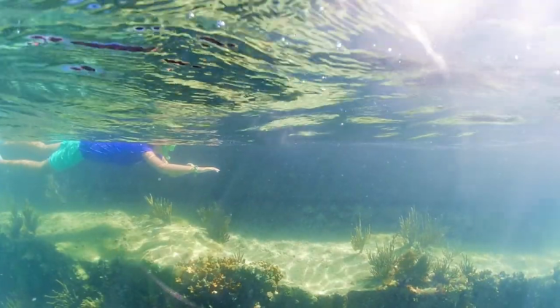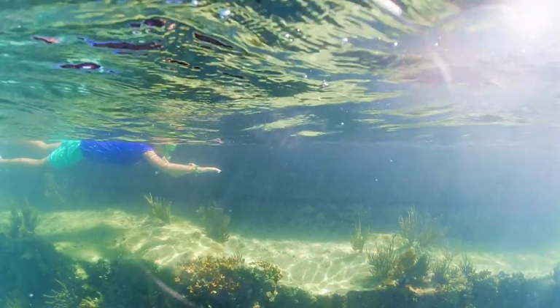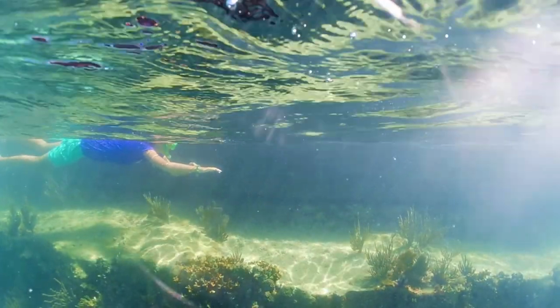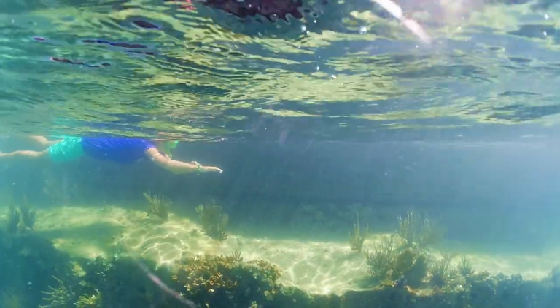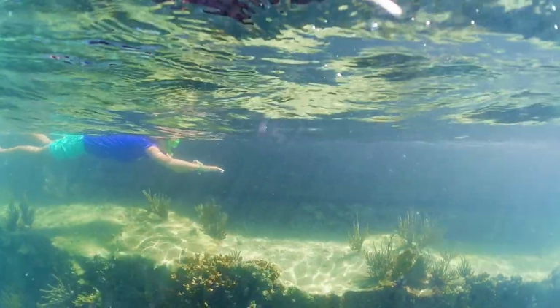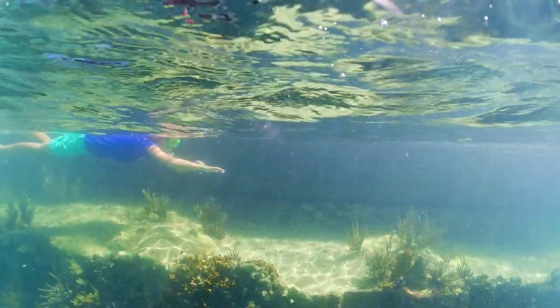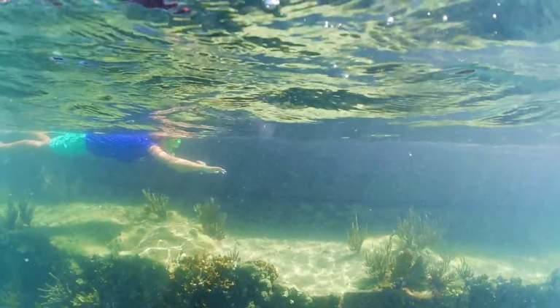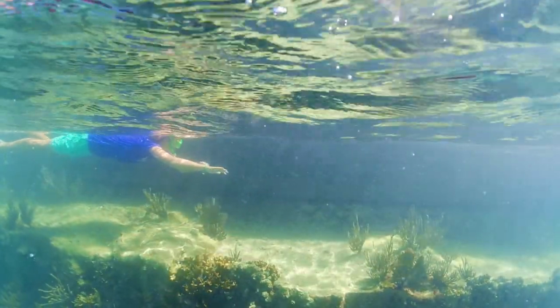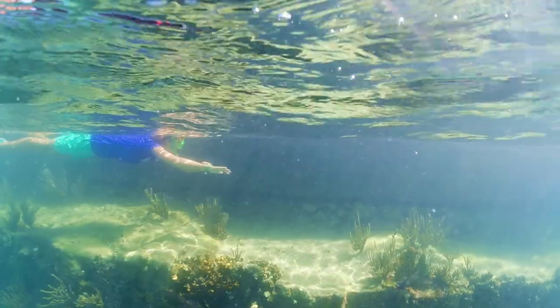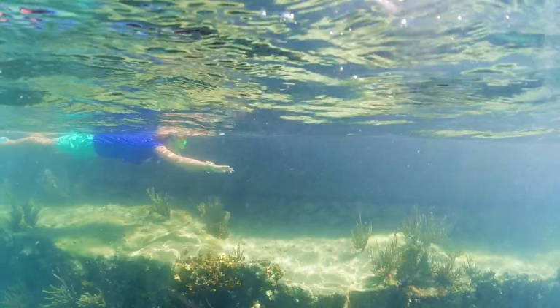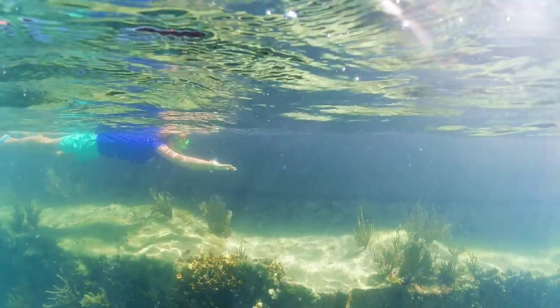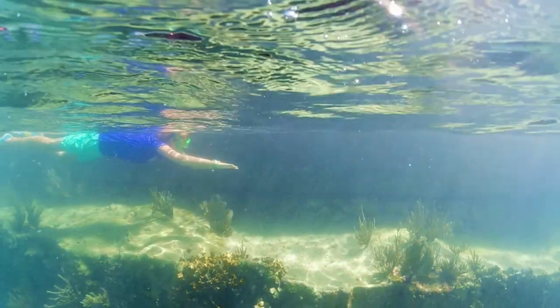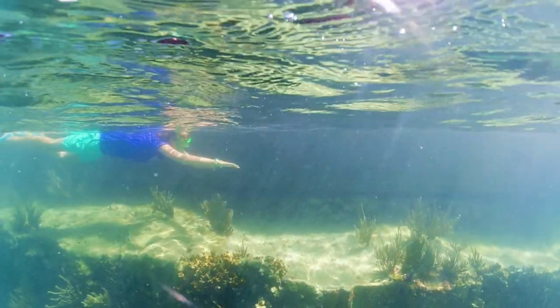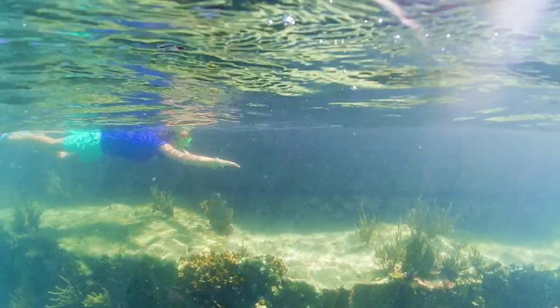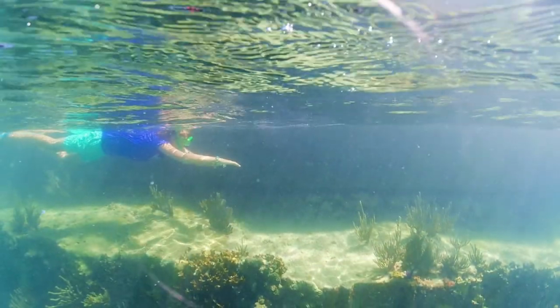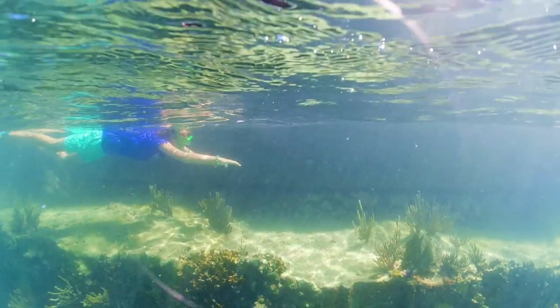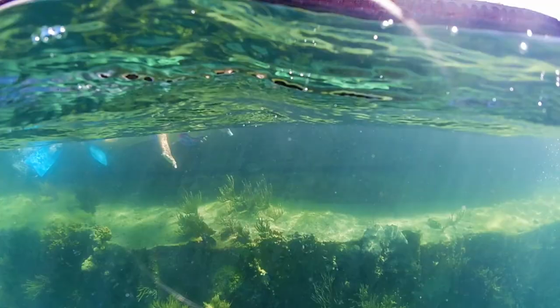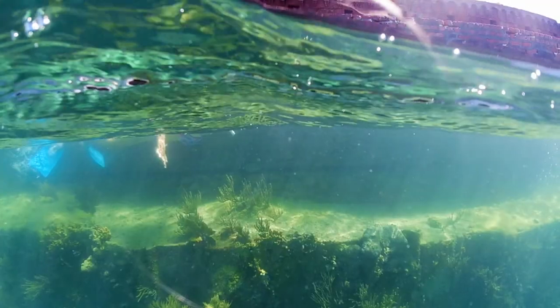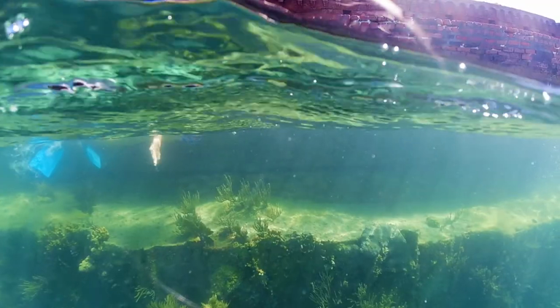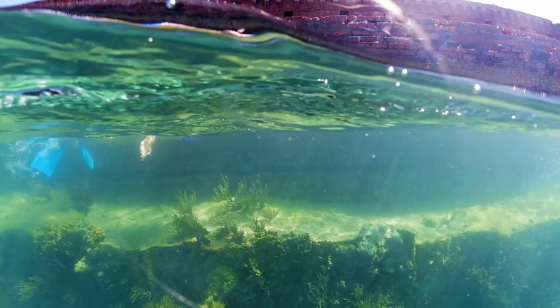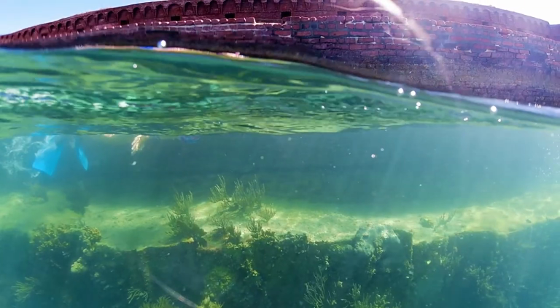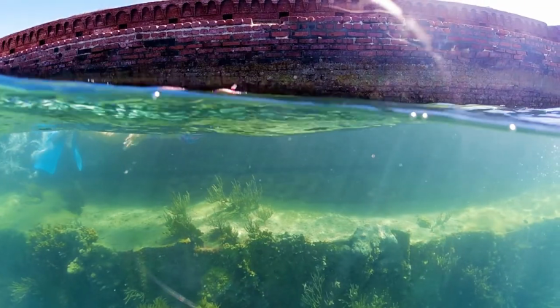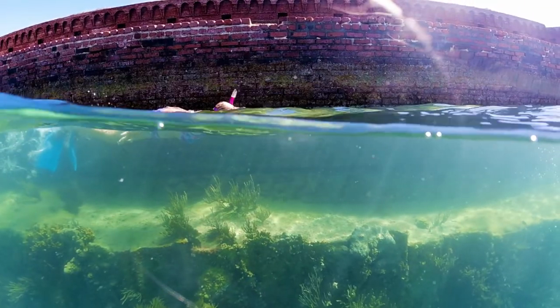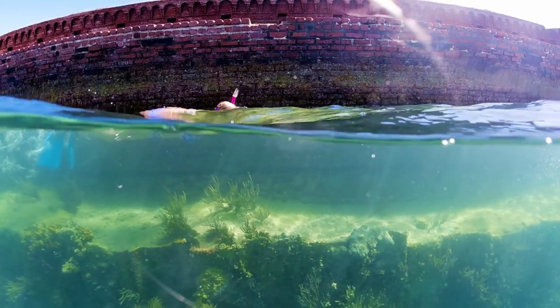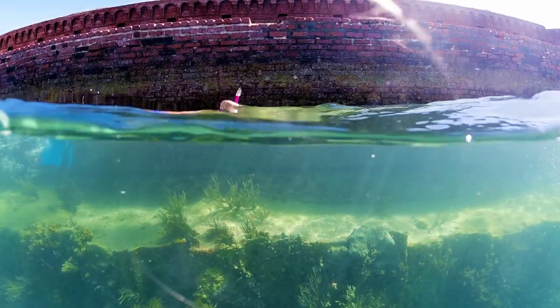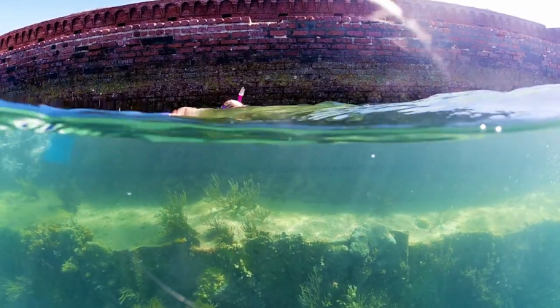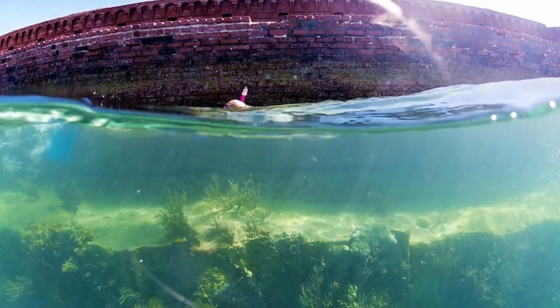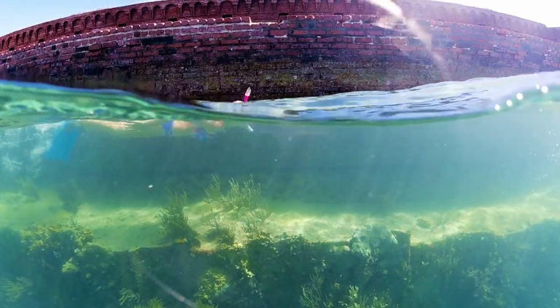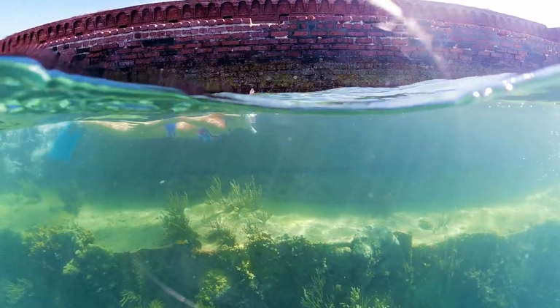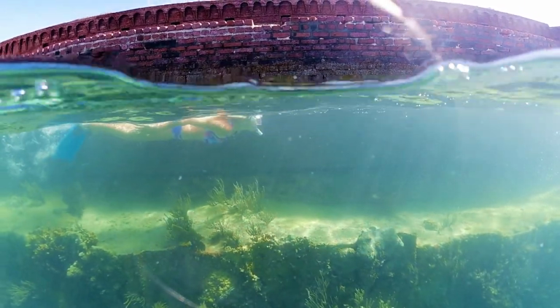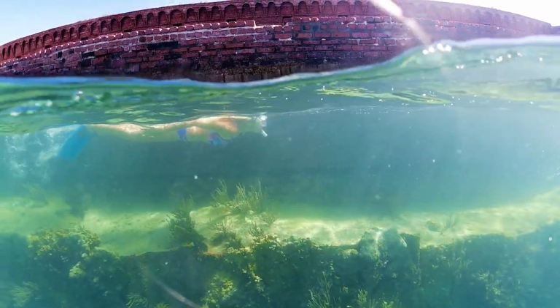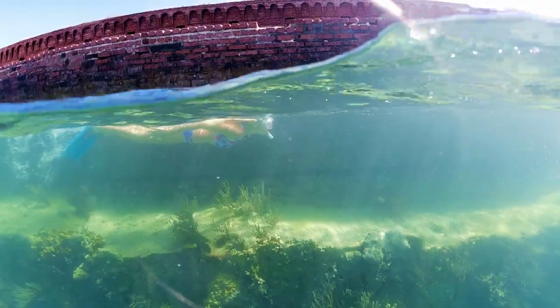It is also a great place to get some of those beautiful over-and-underwater pictures right in front of the fort.